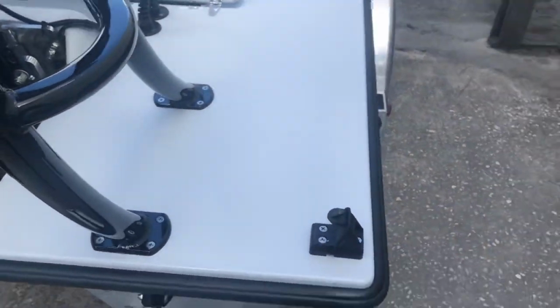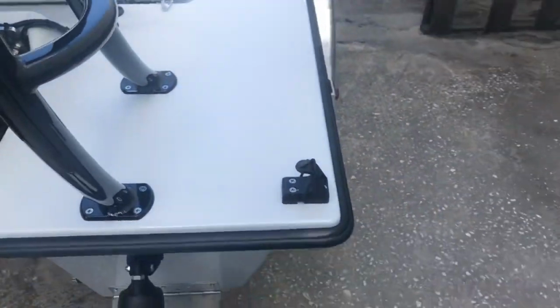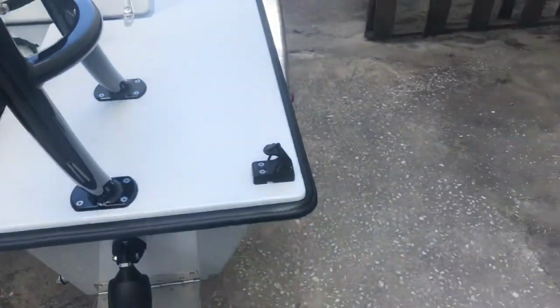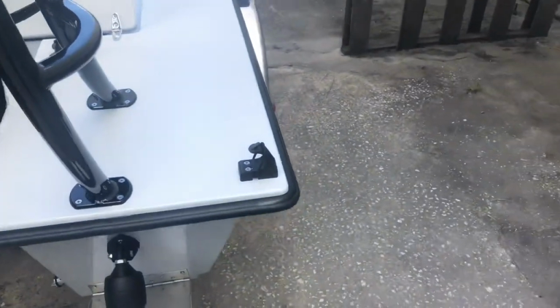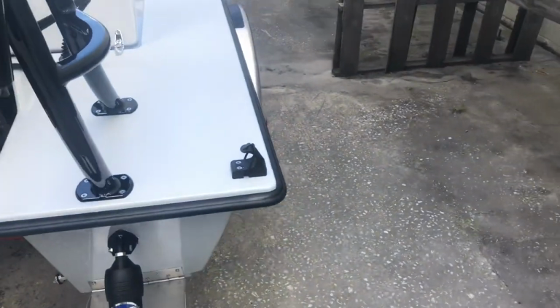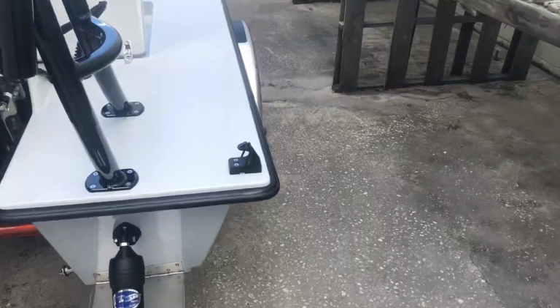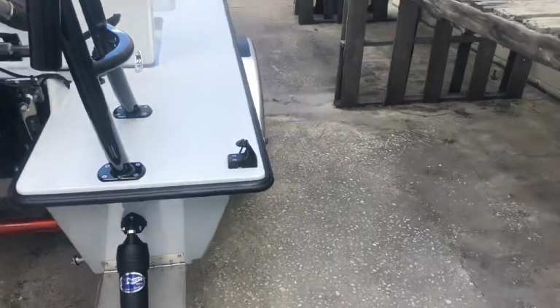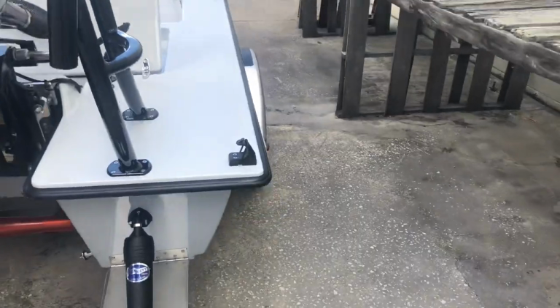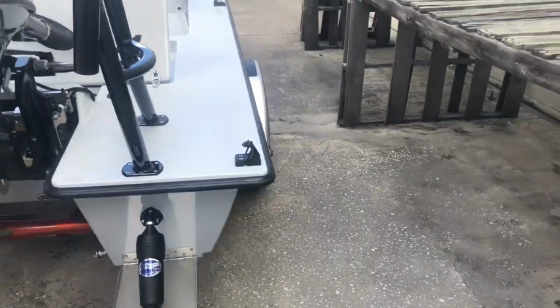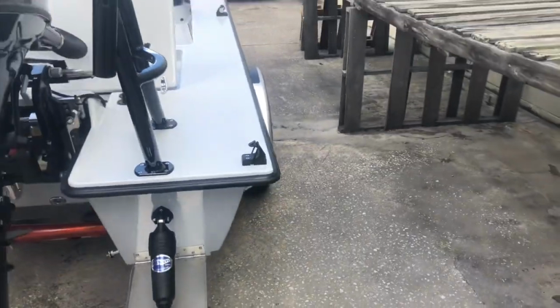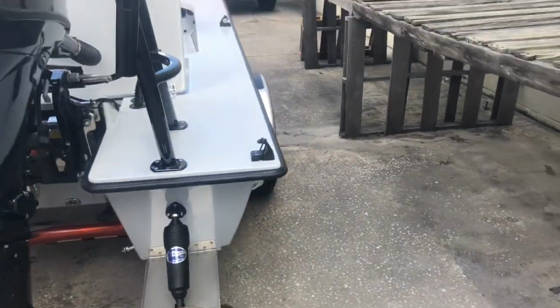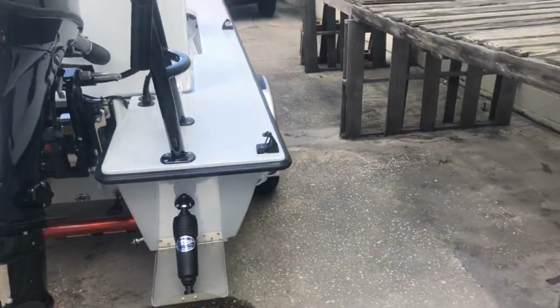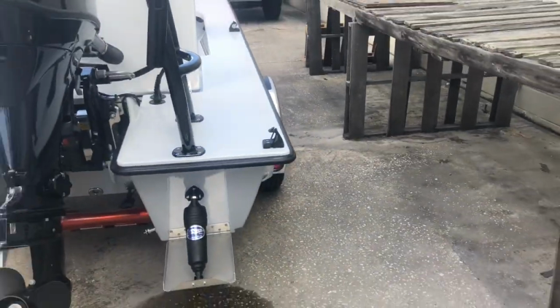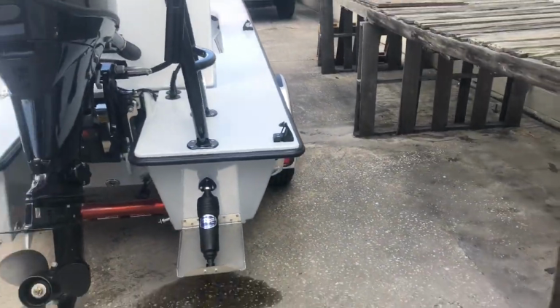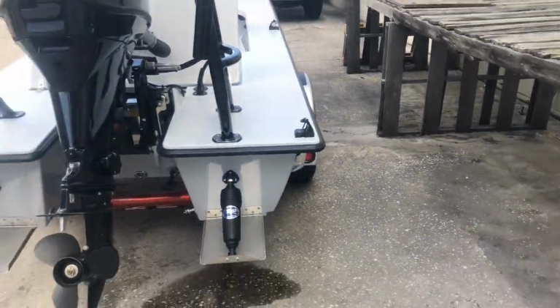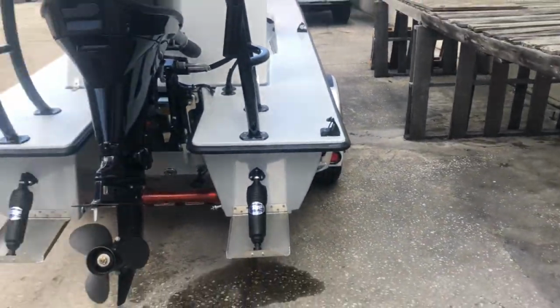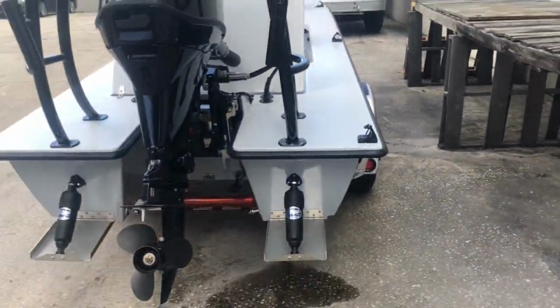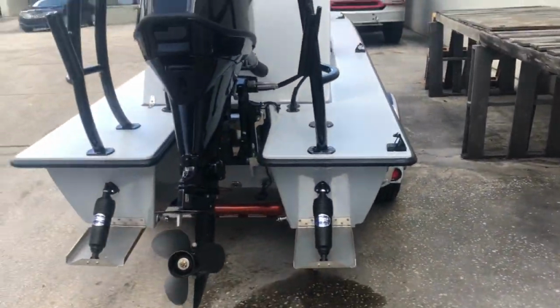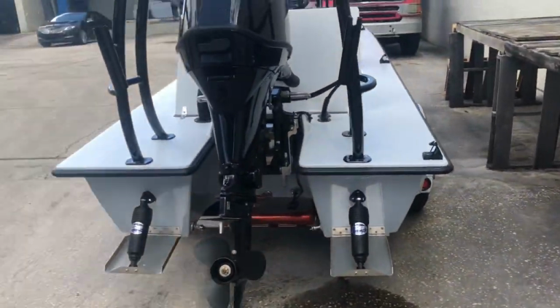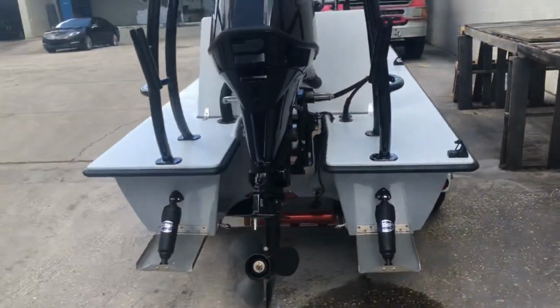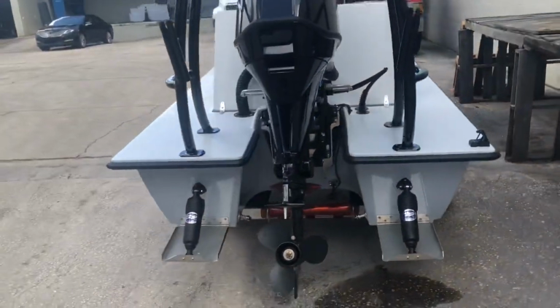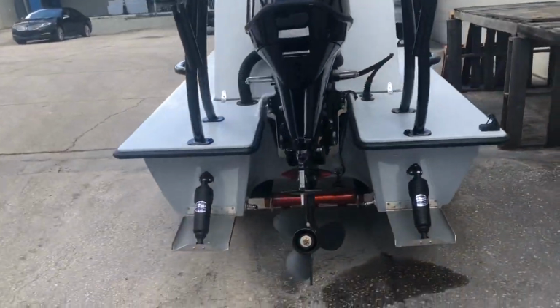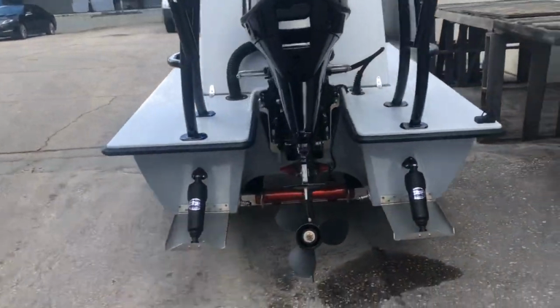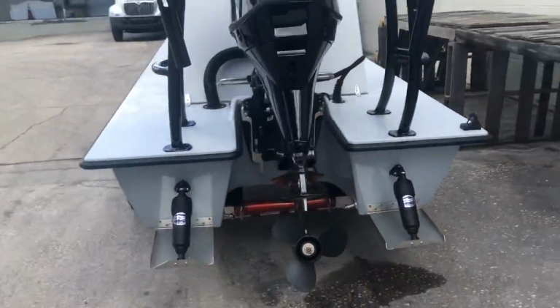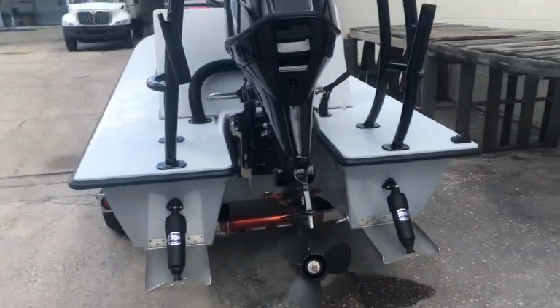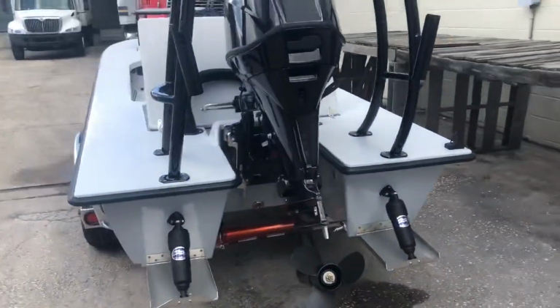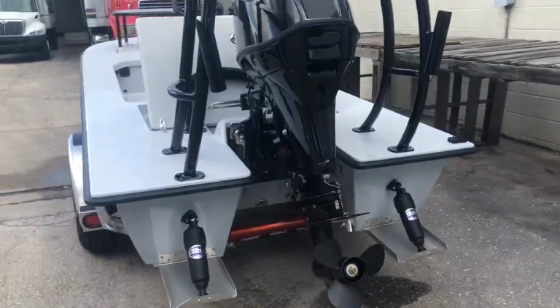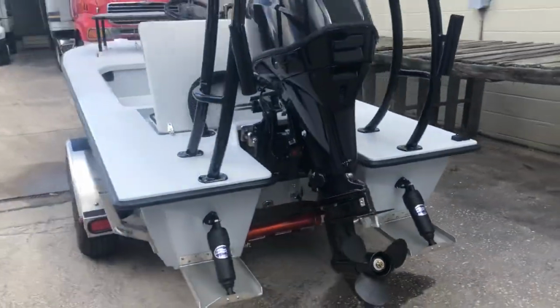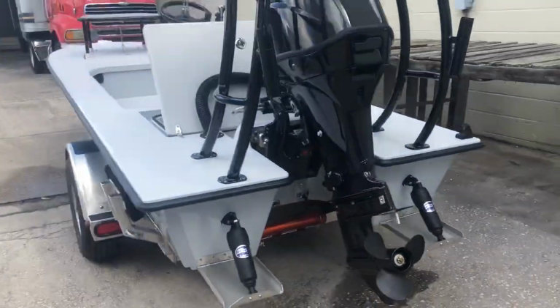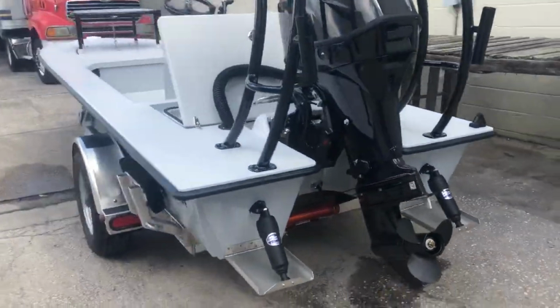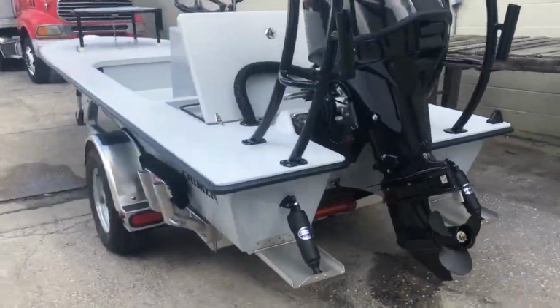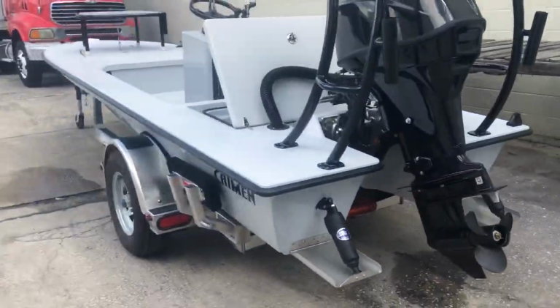The classic series push pole holder by V-Marine — so all you guys that don't like the spools, there you go. Got the dry launch Ramblin trailer.